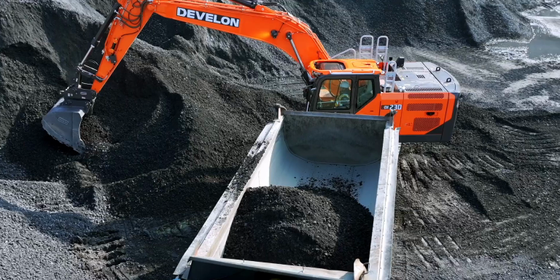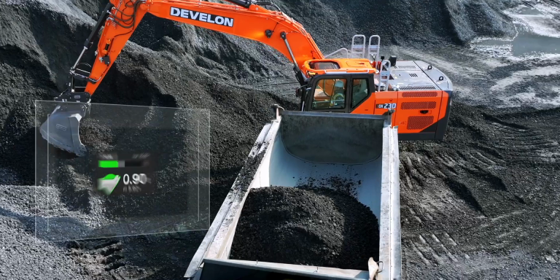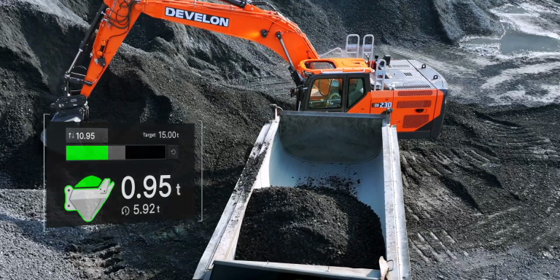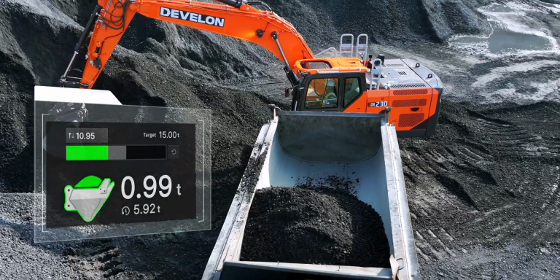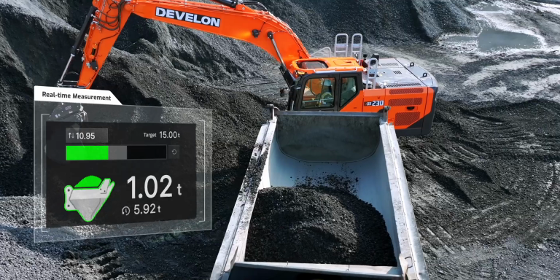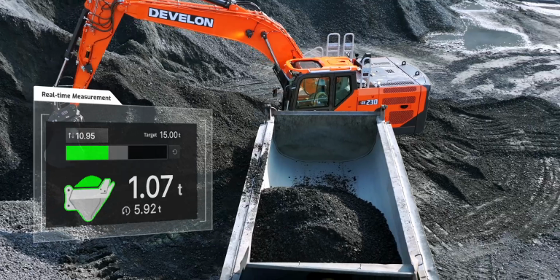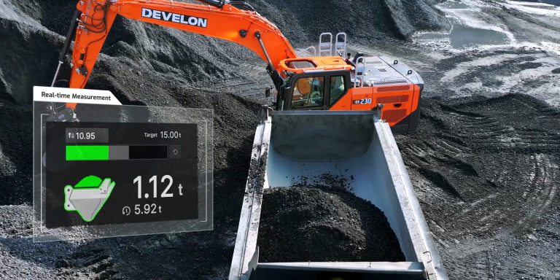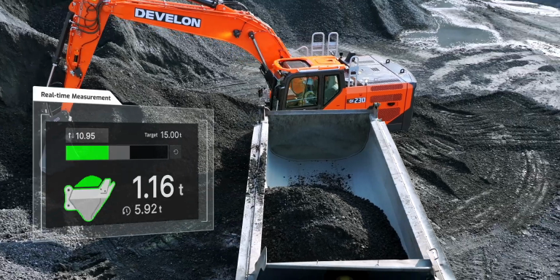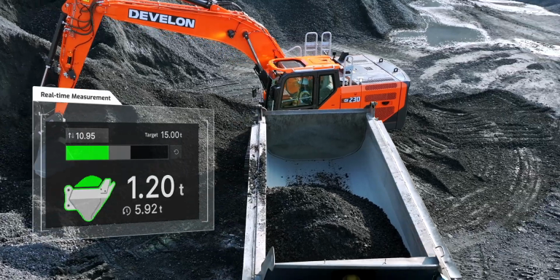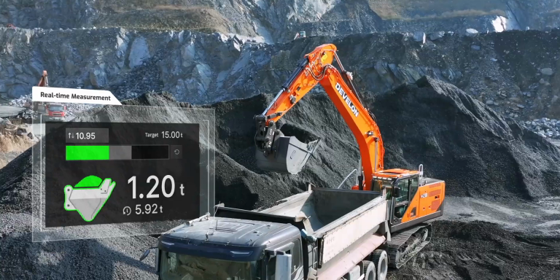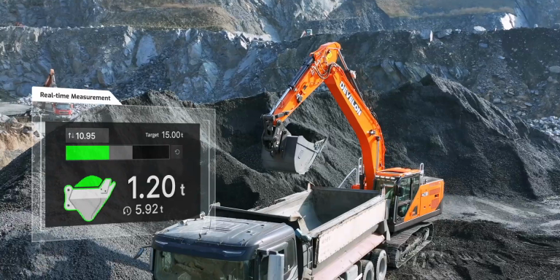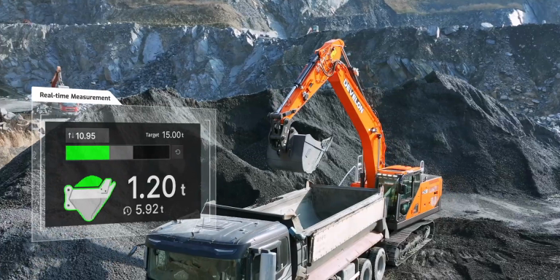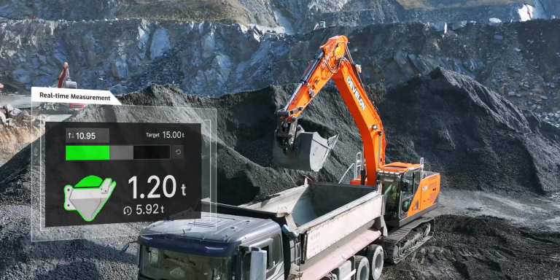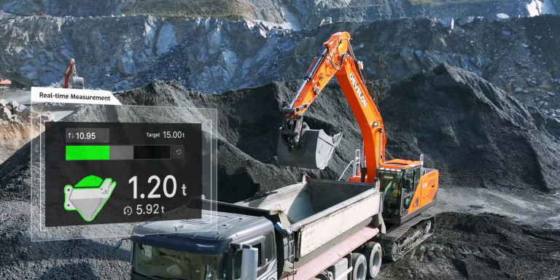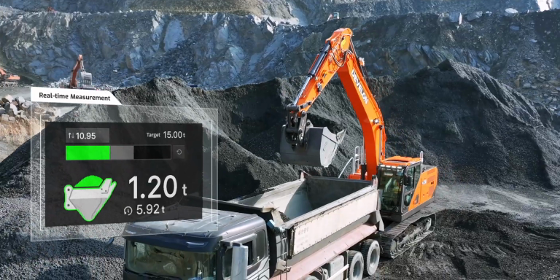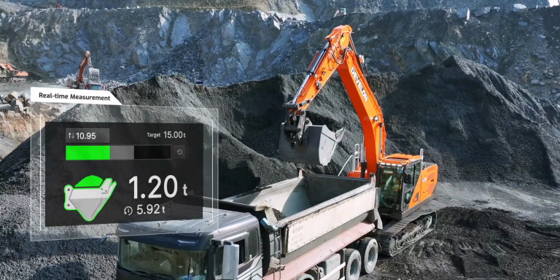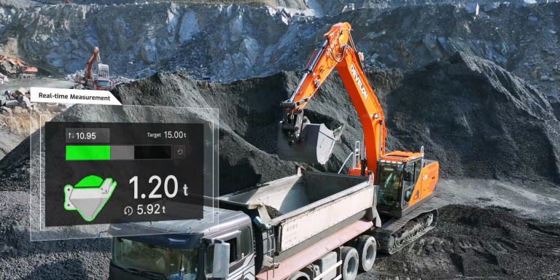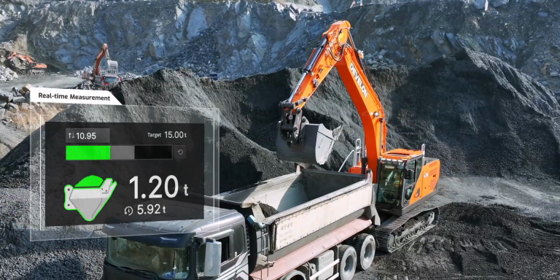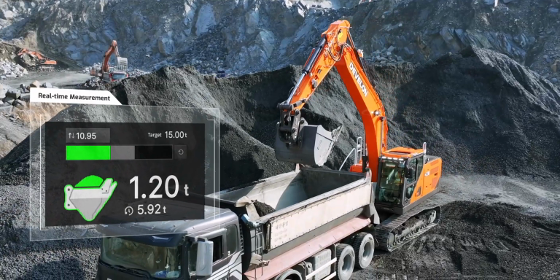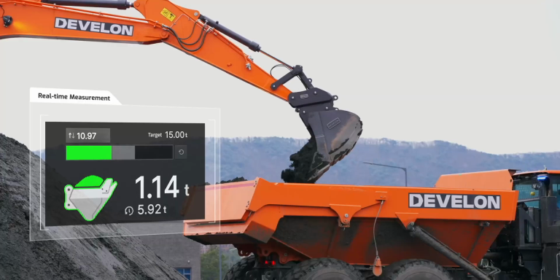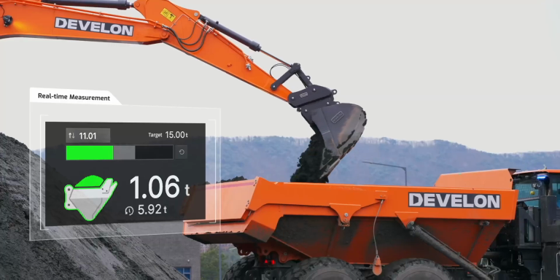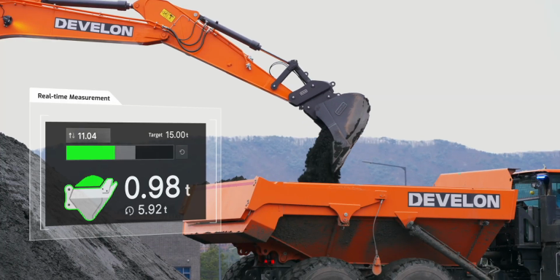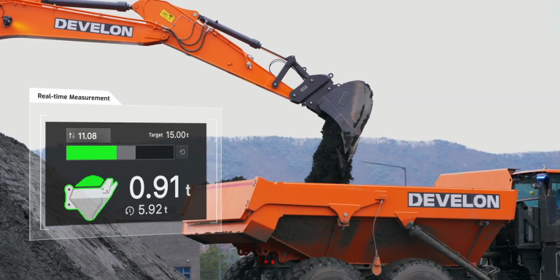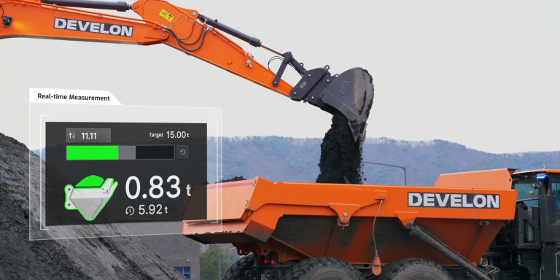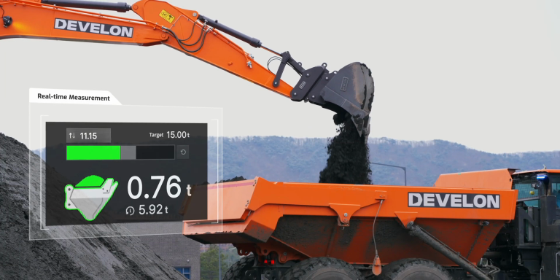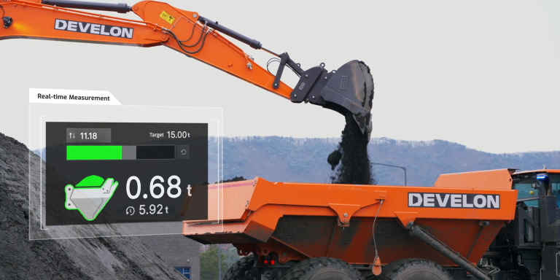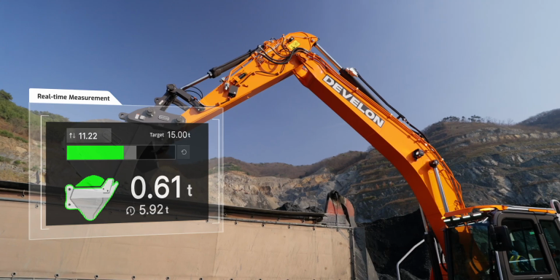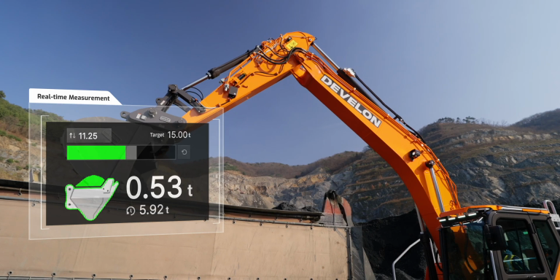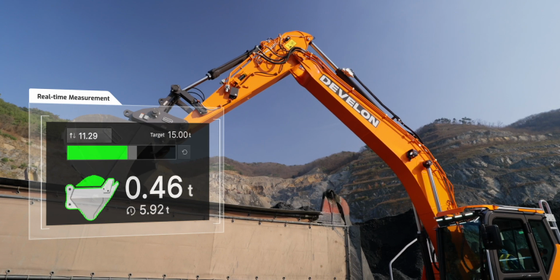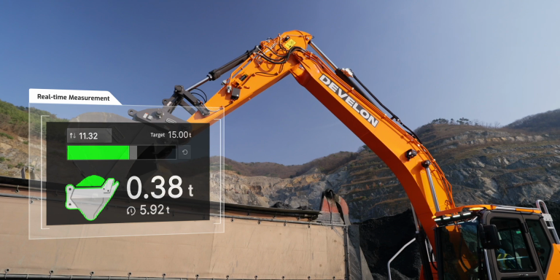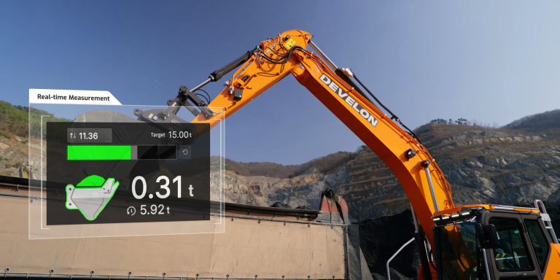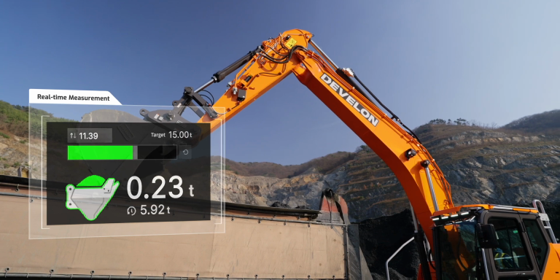It allows real-time weight calculation of excavated materials, making sure accurate loading without extra measurements.